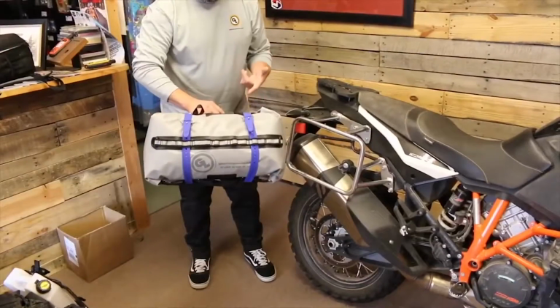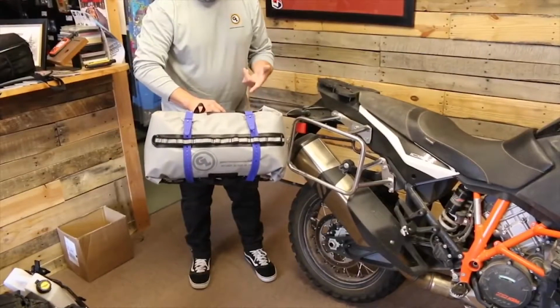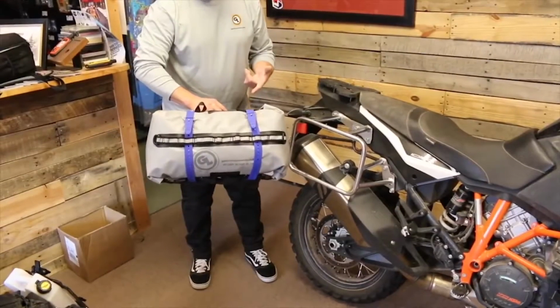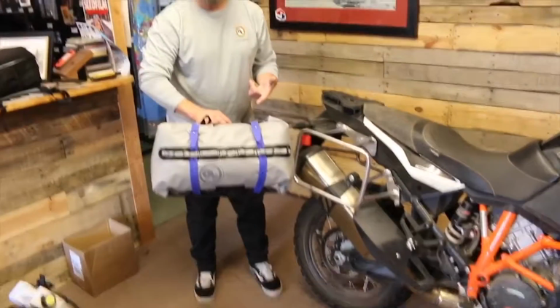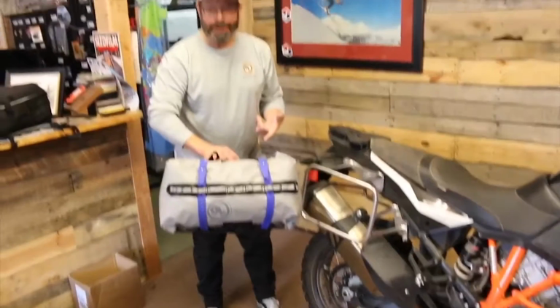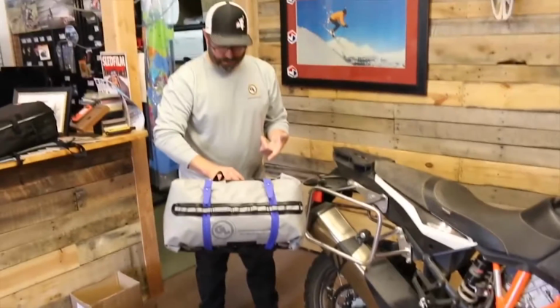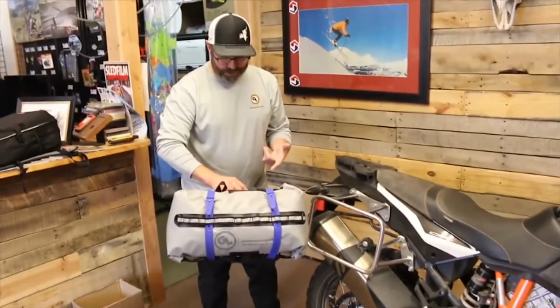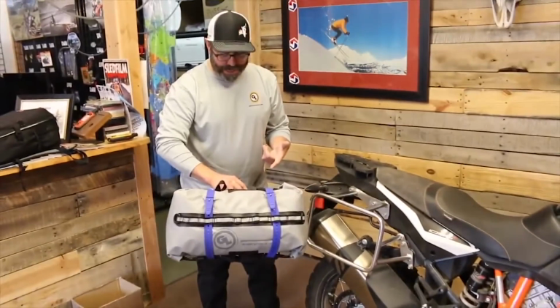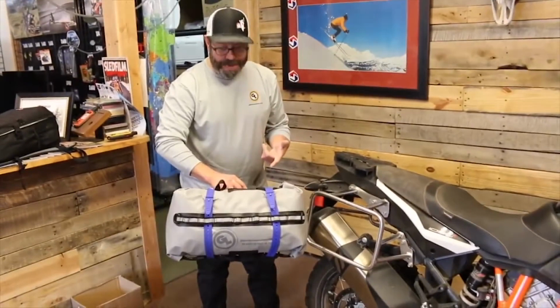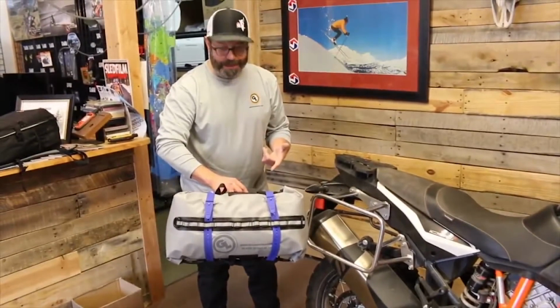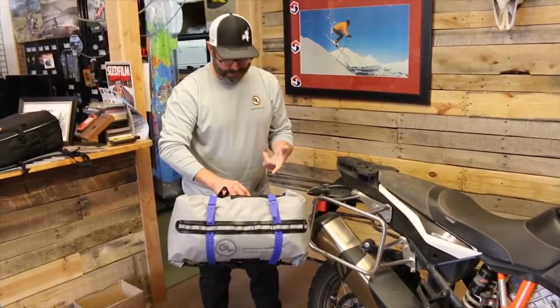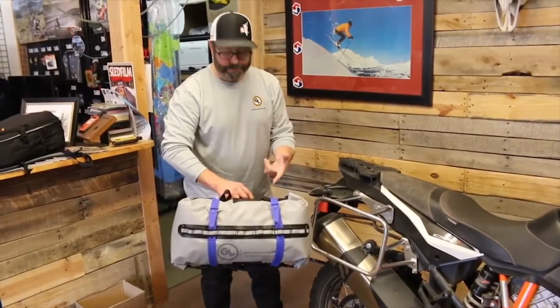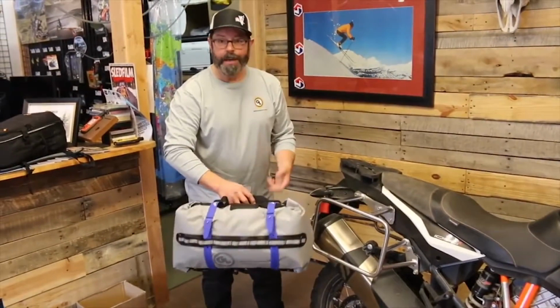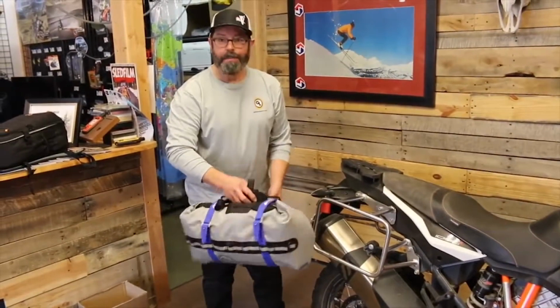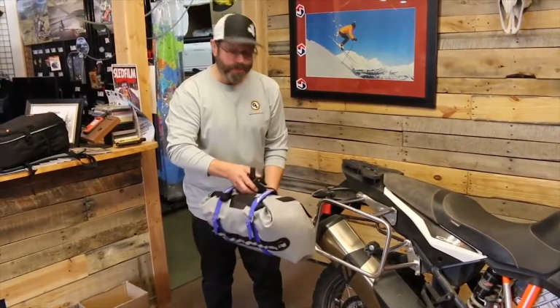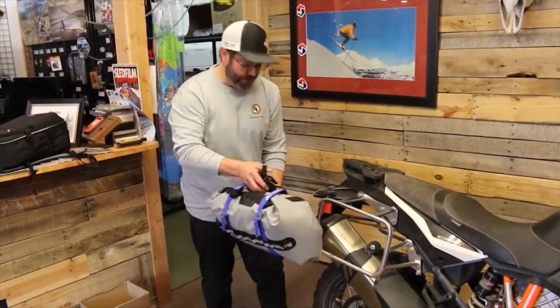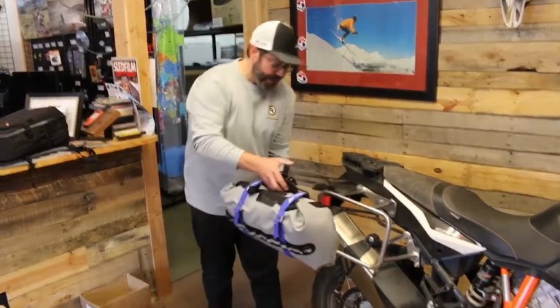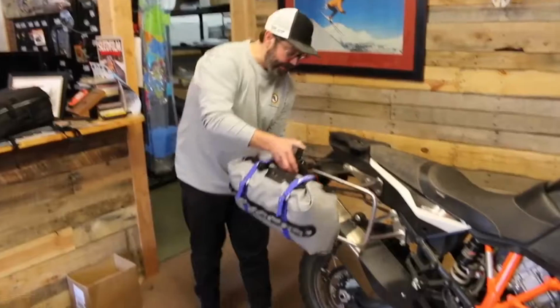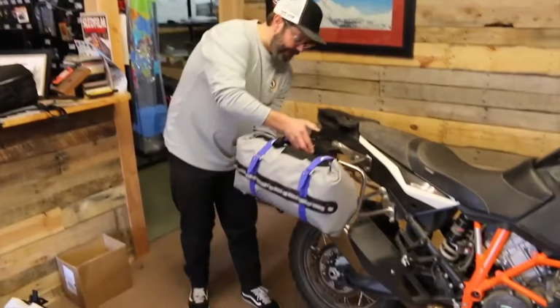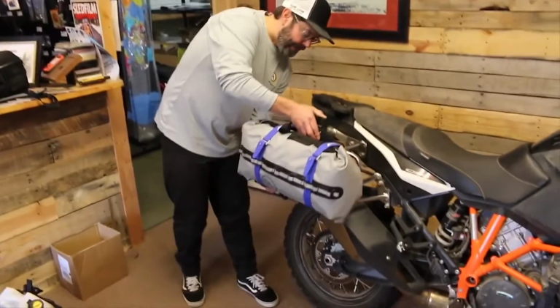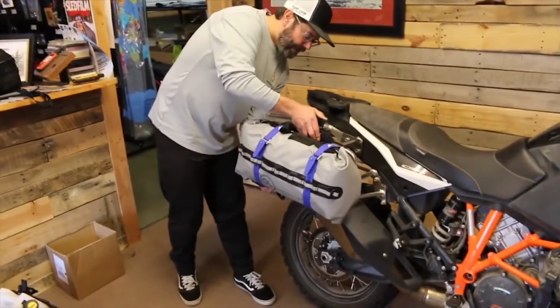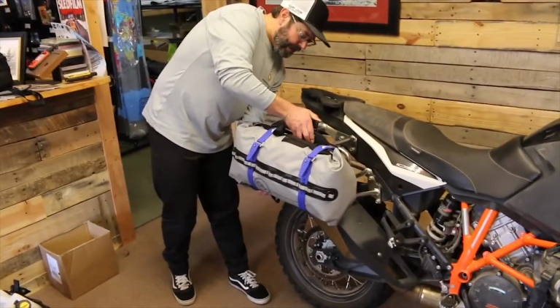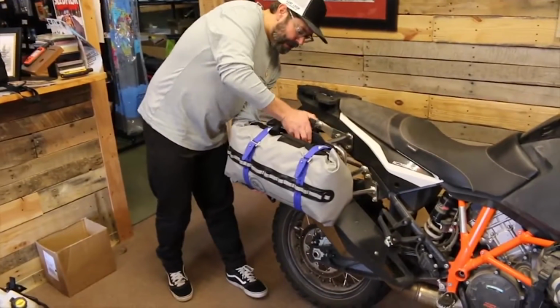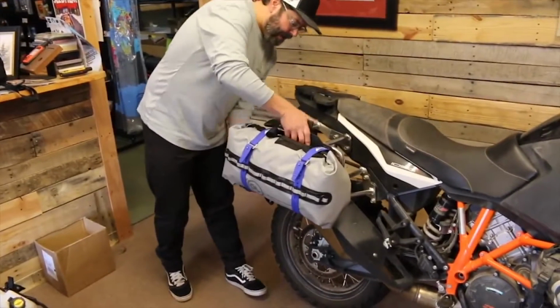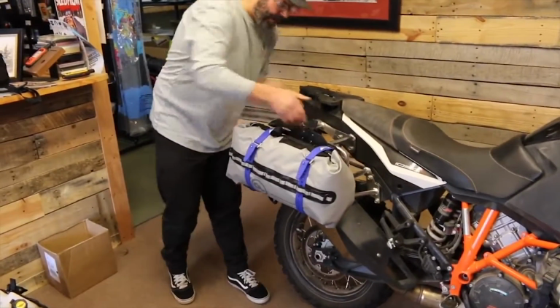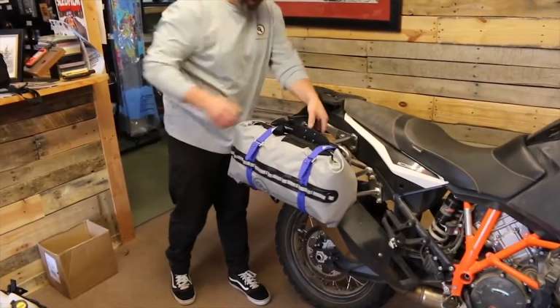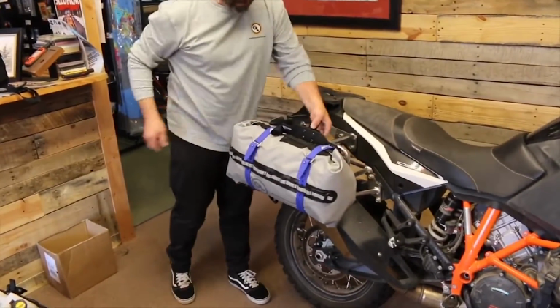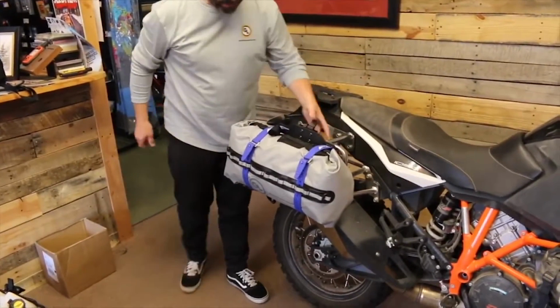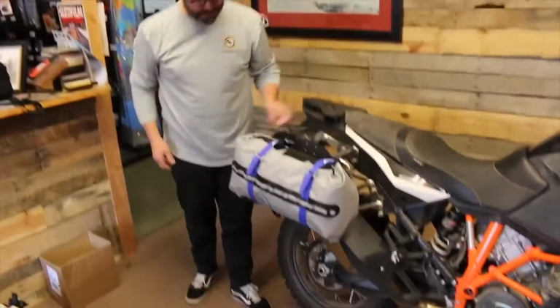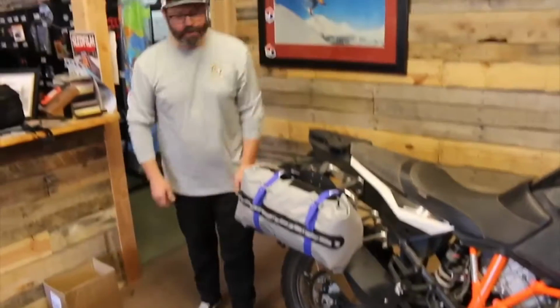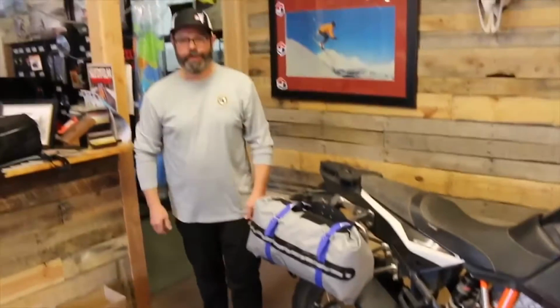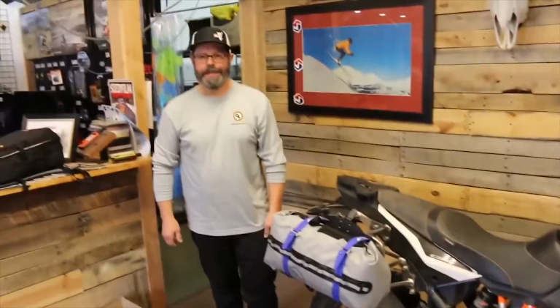Or how about a Rogue dry bag with a couple of Pronghorn straps. Quick mount, quick release.